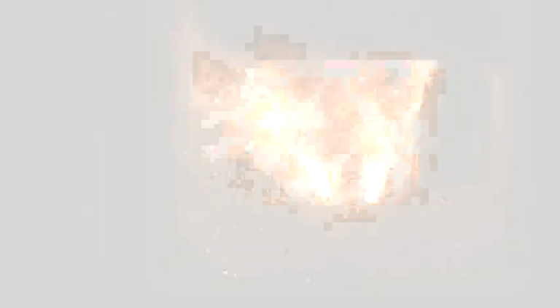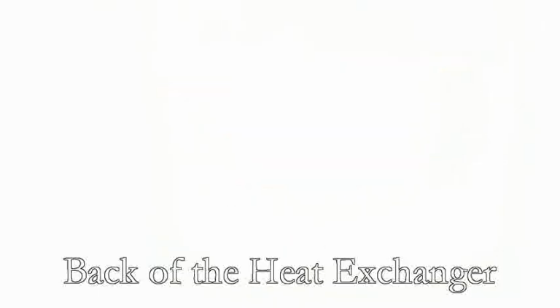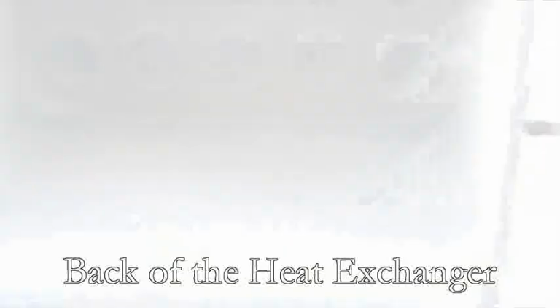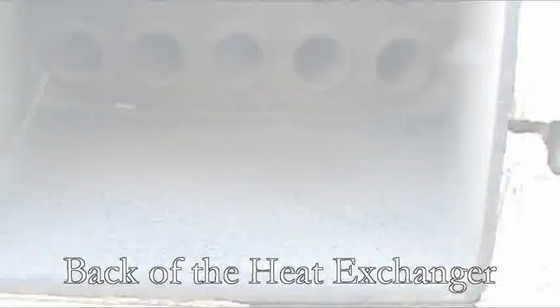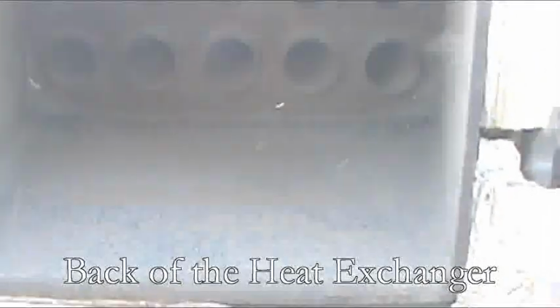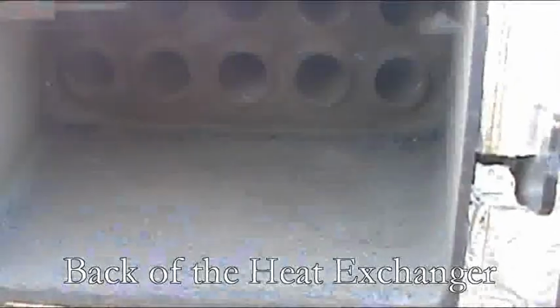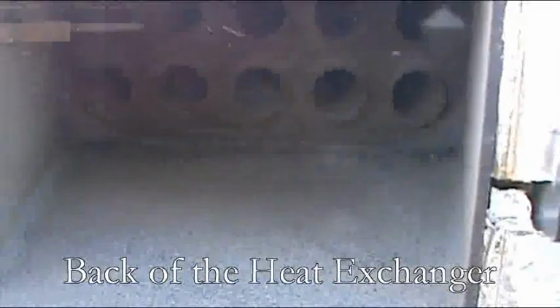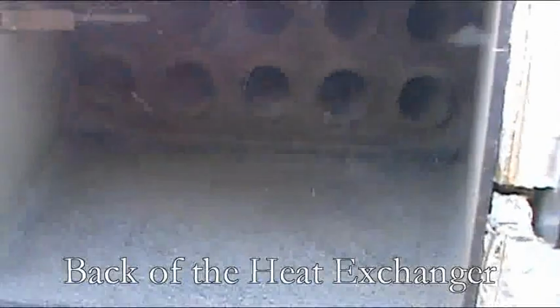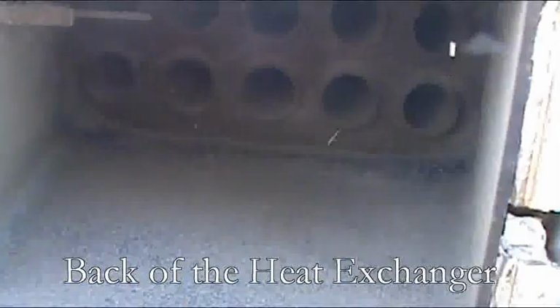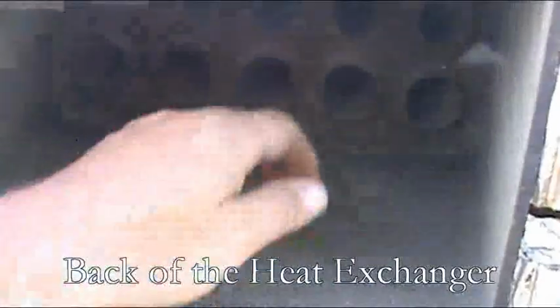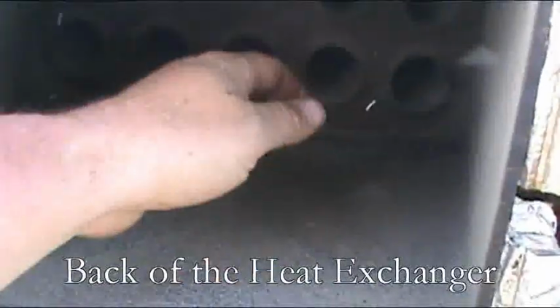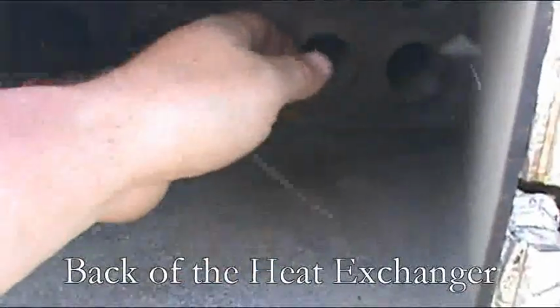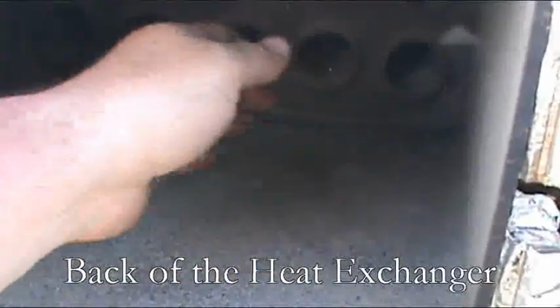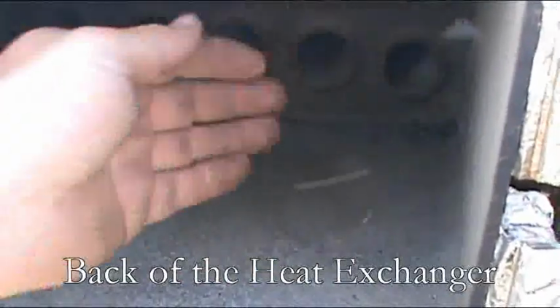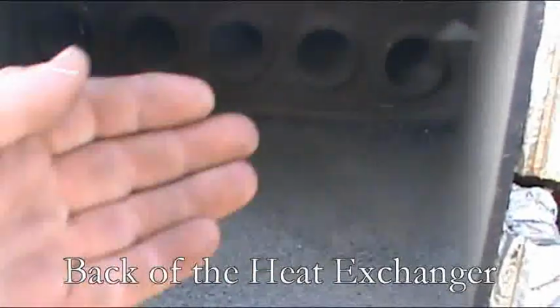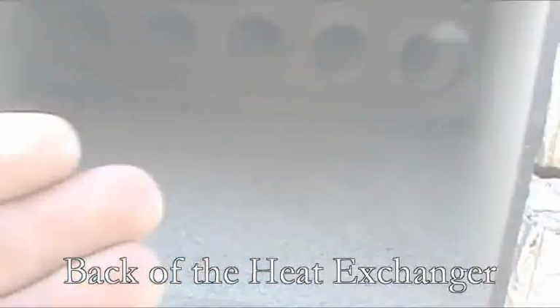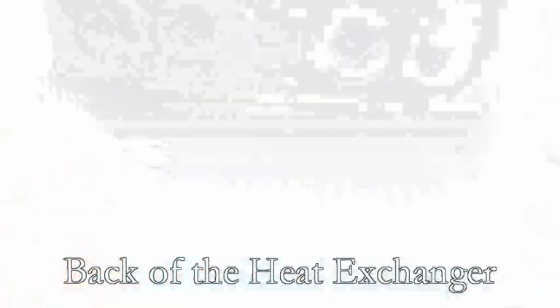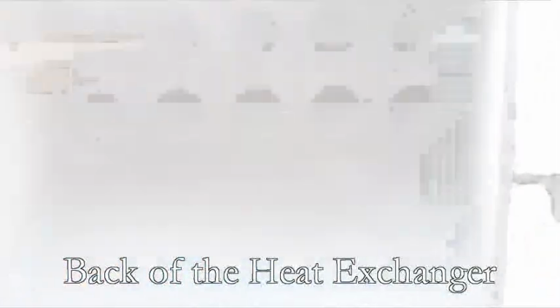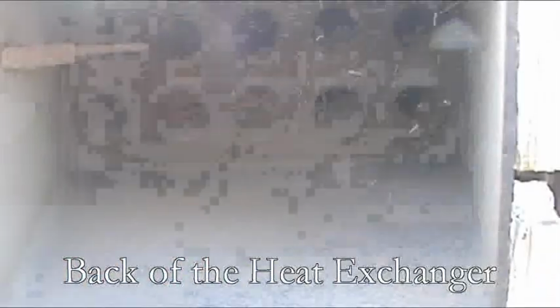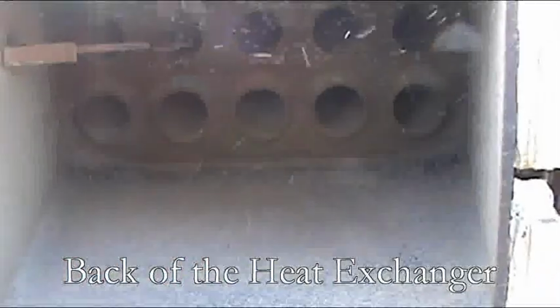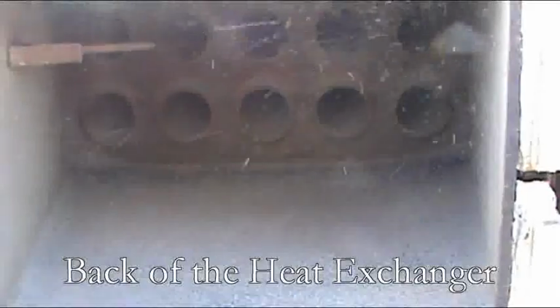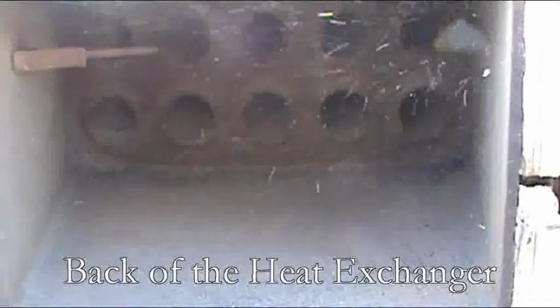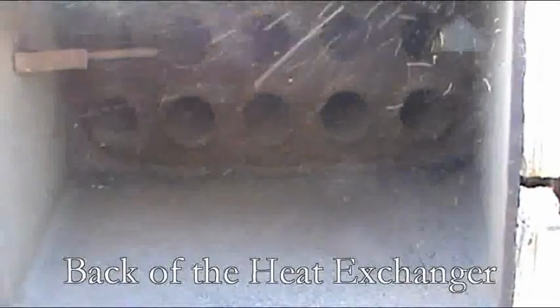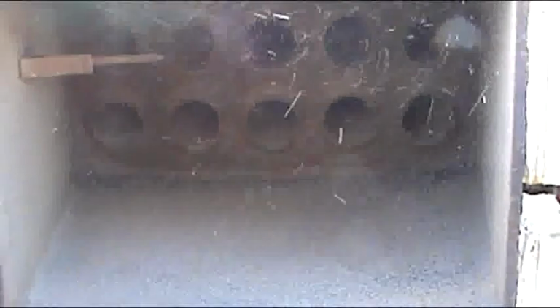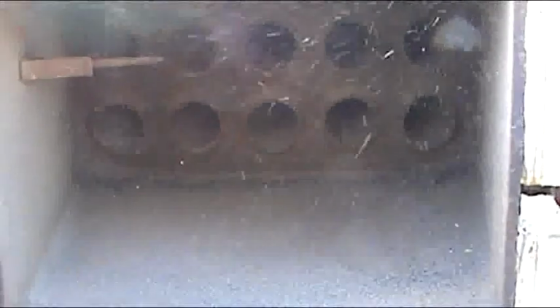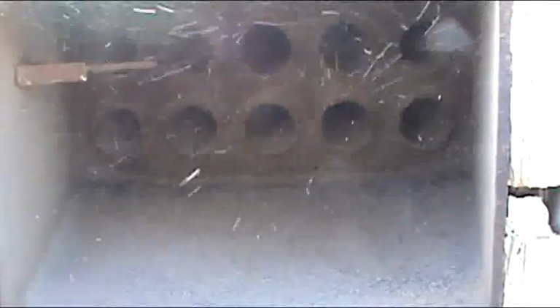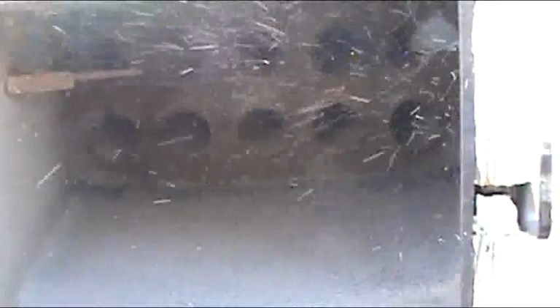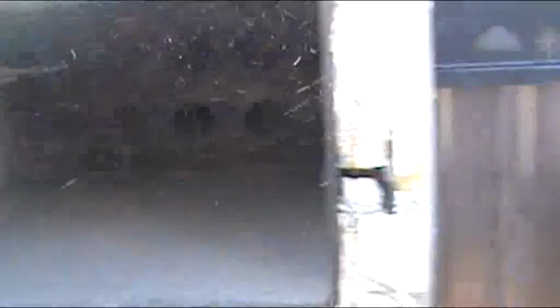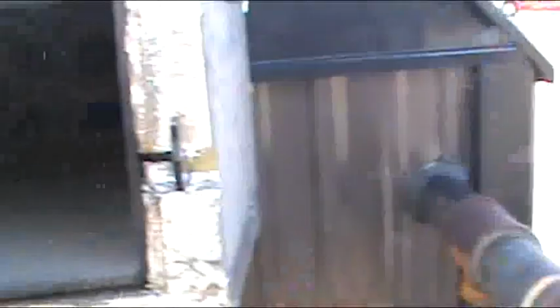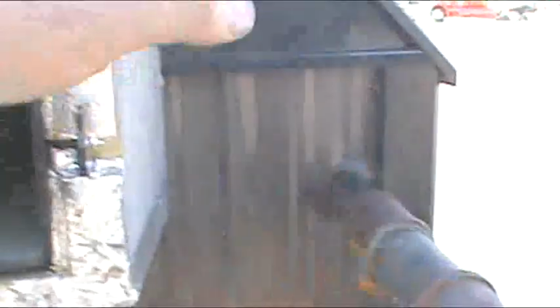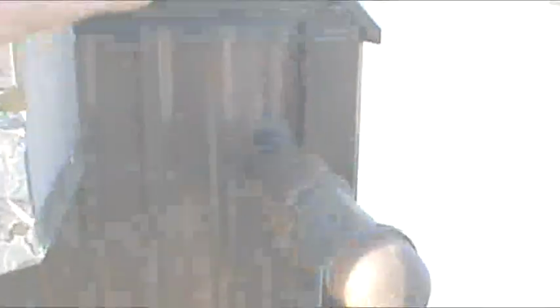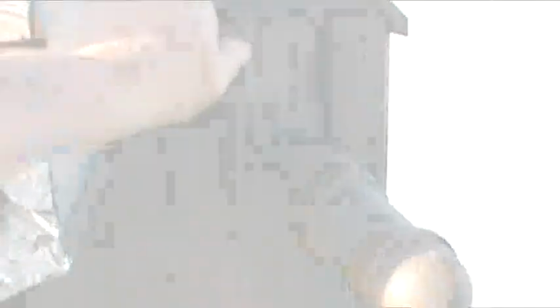As you can see, the stack temperature is averaging less than 300 degrees and all you feel is moisture on your hand.